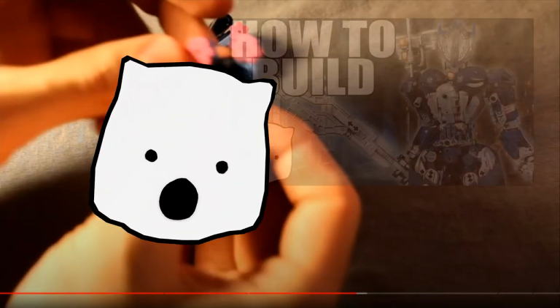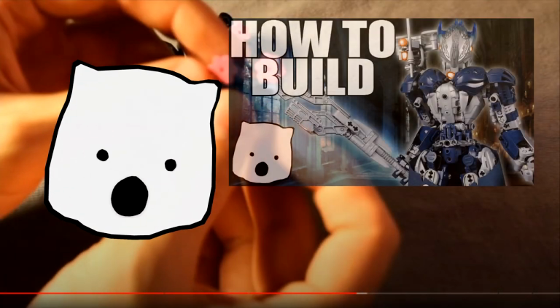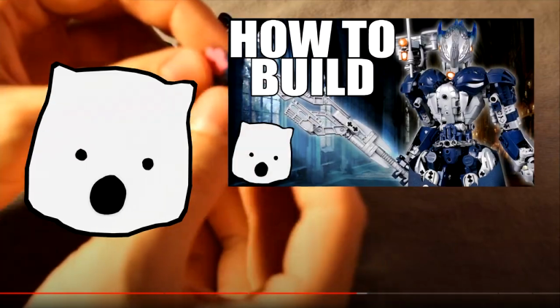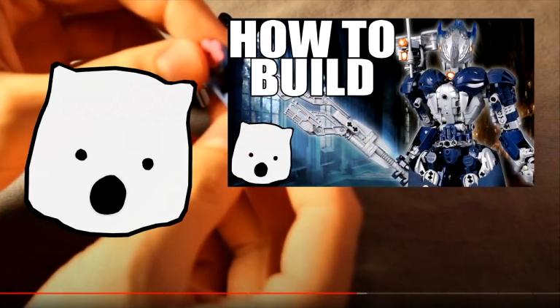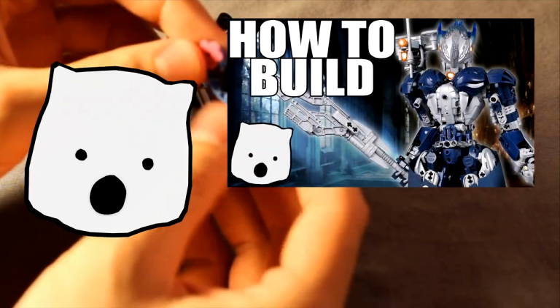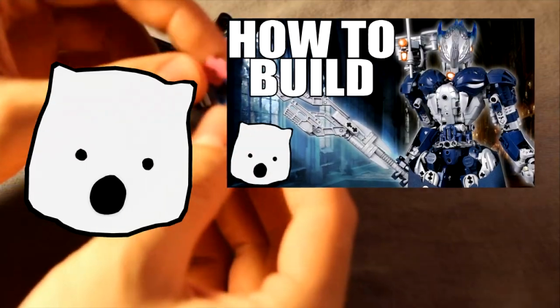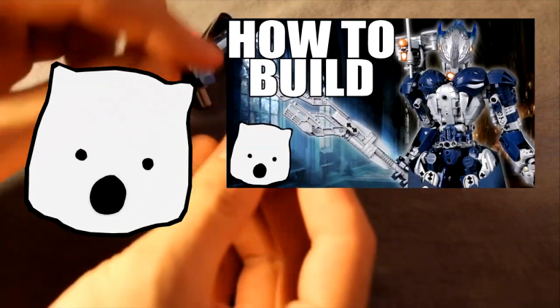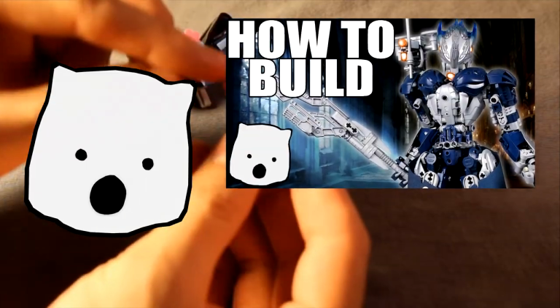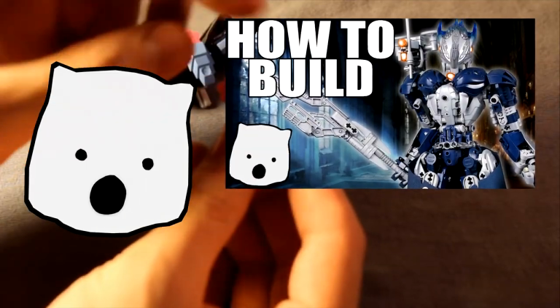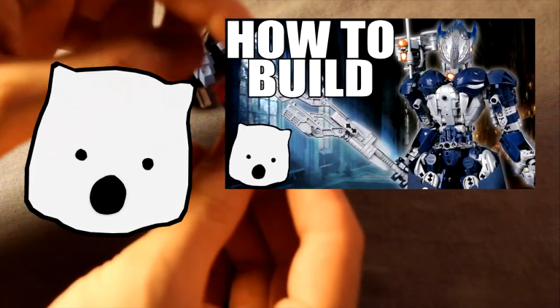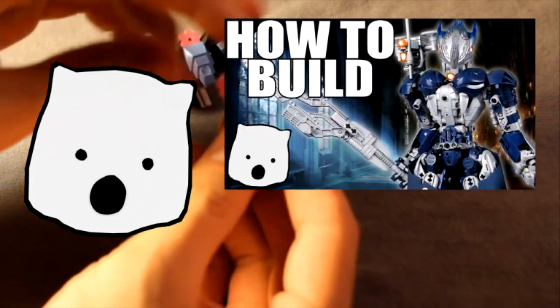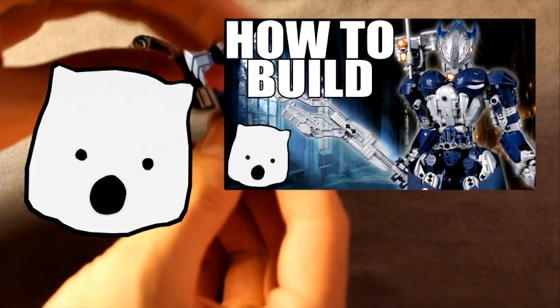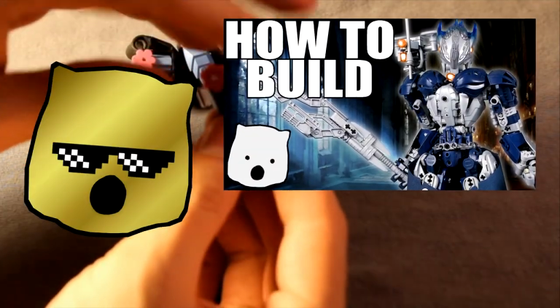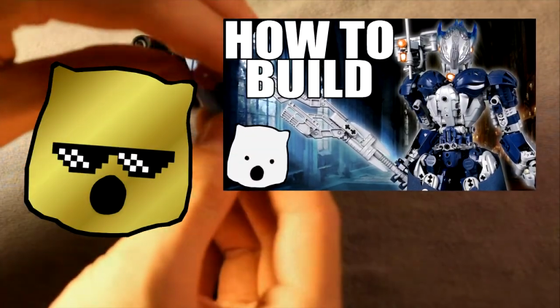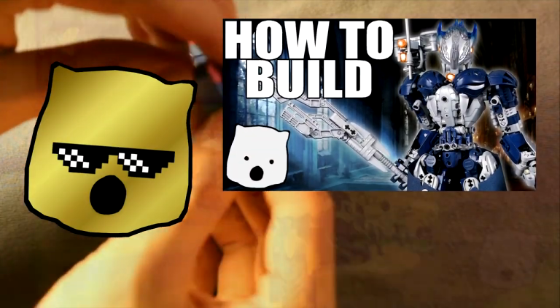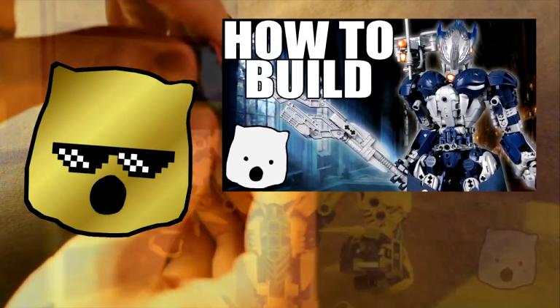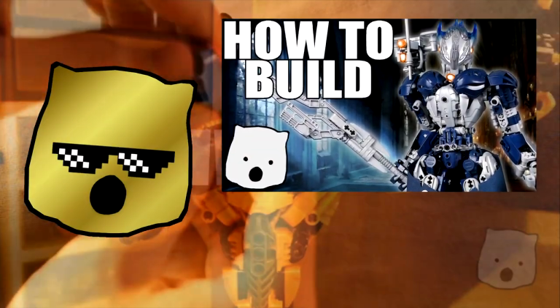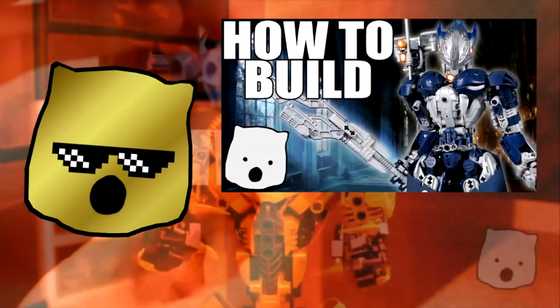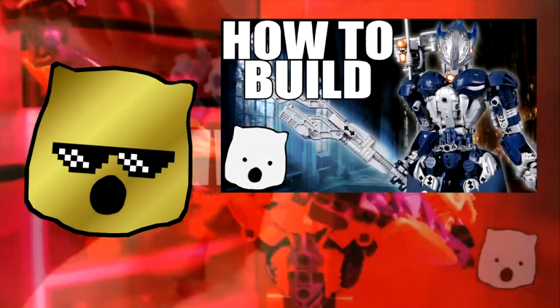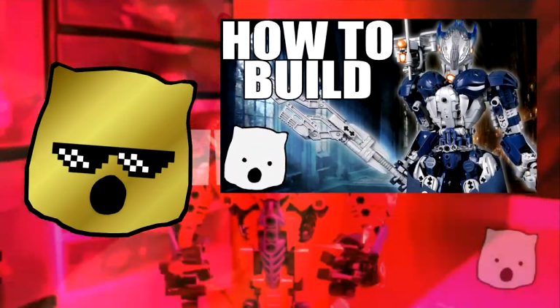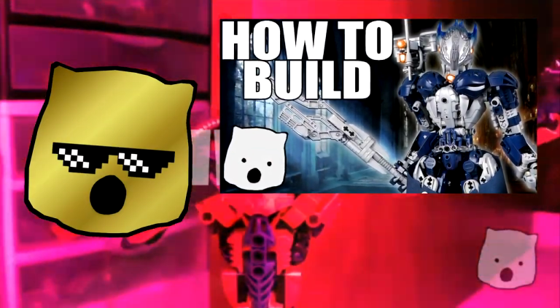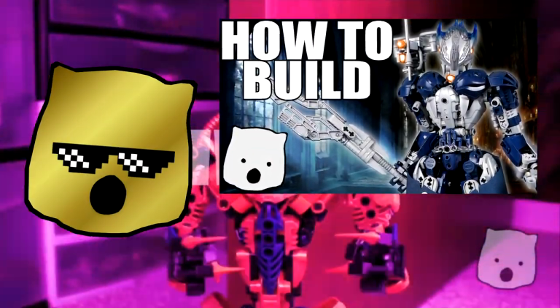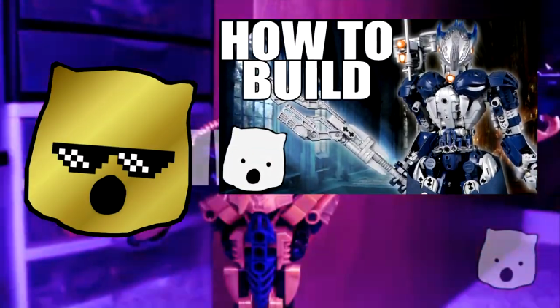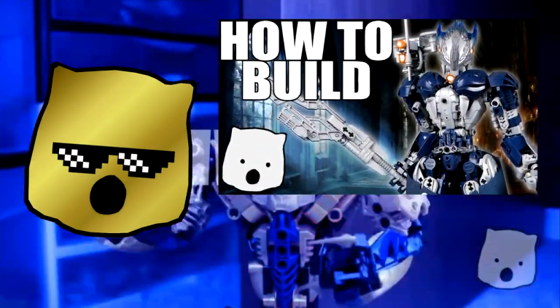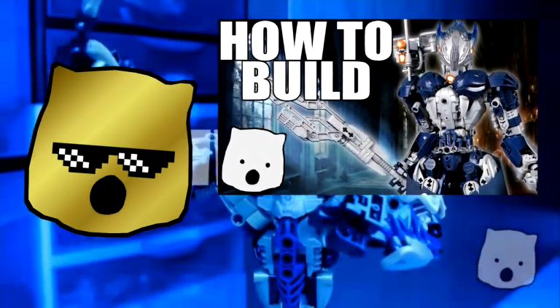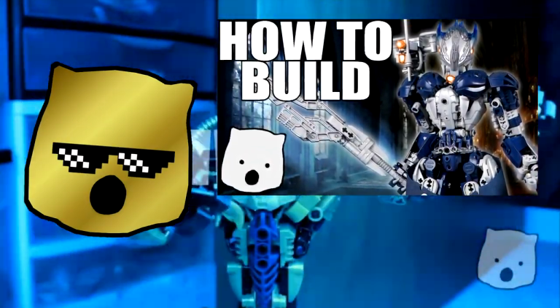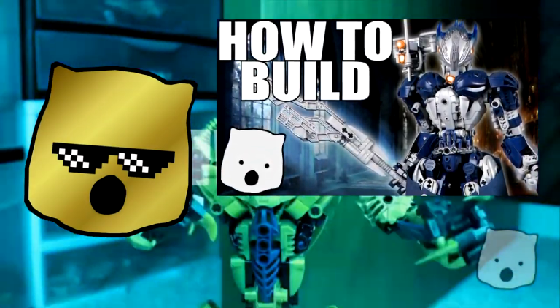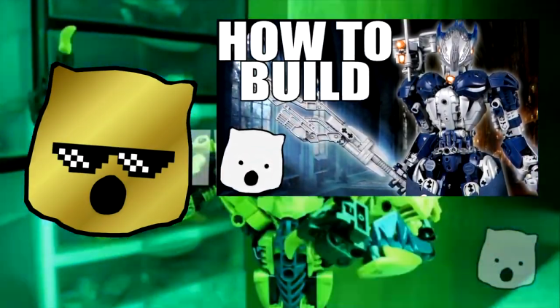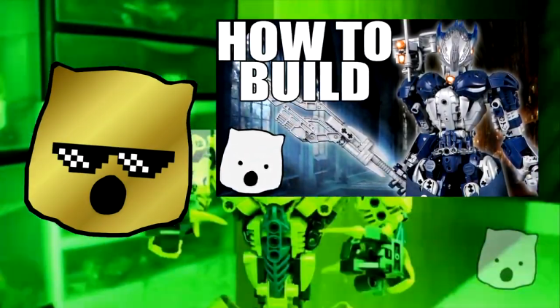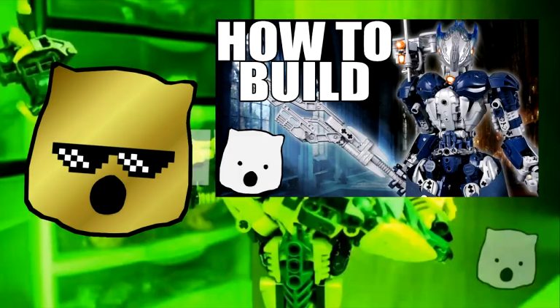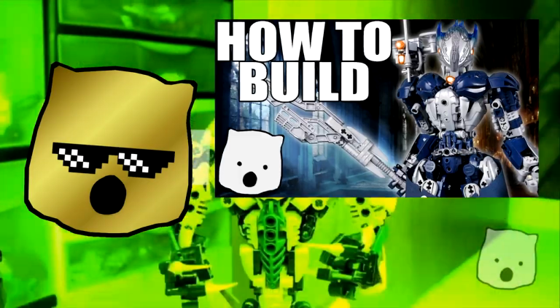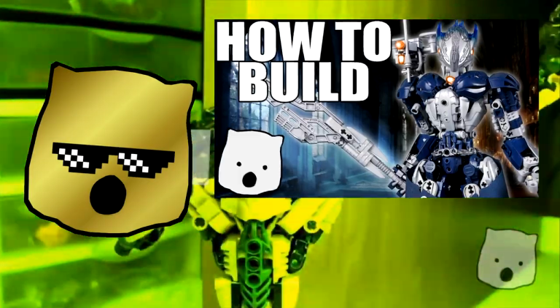I'll at least get the how-to-build for Malice done, though, since I played that rather cruel prank on you guys that won April Fool's Day.